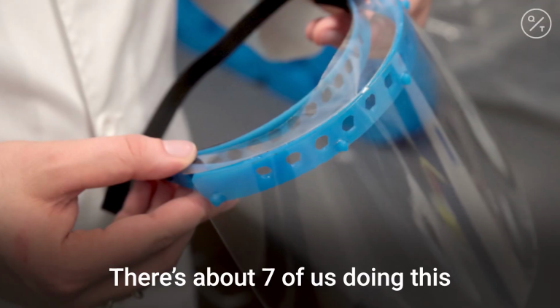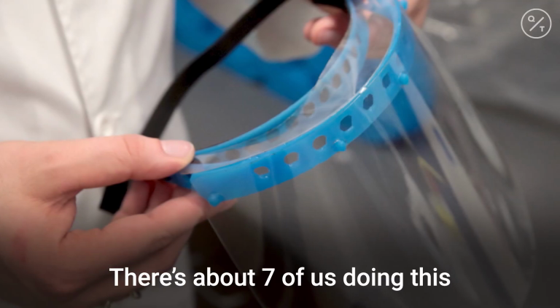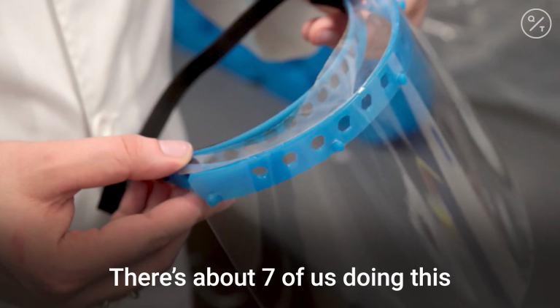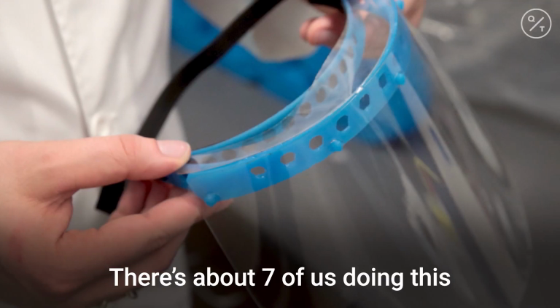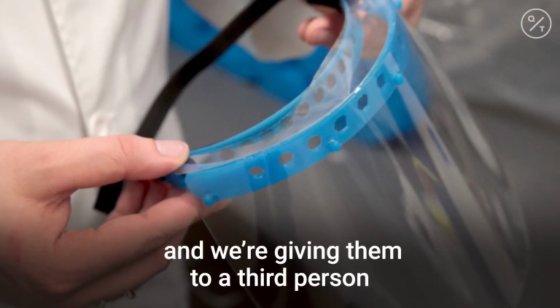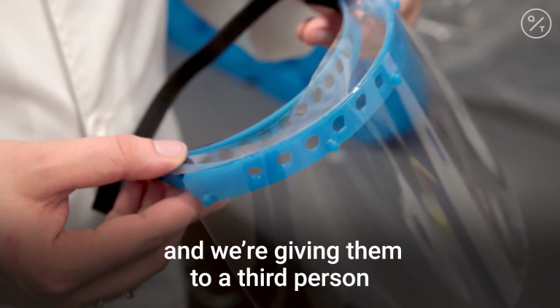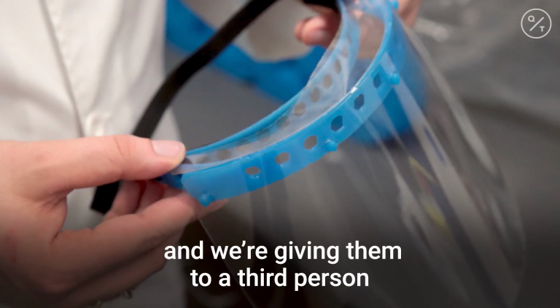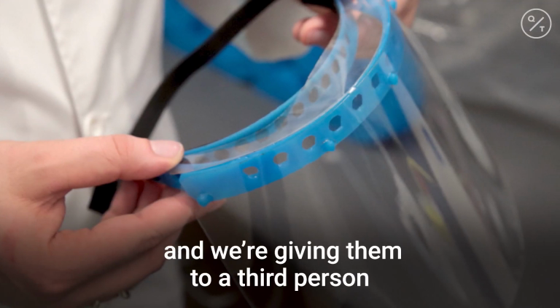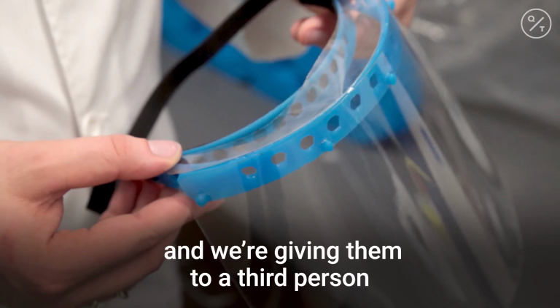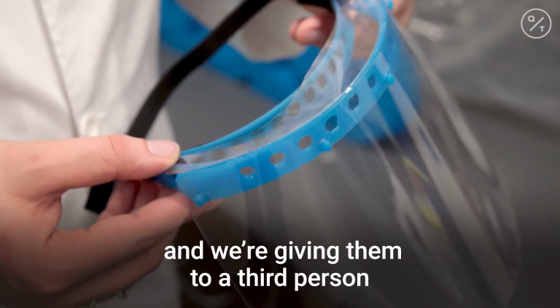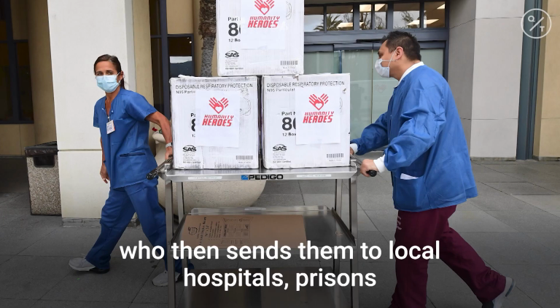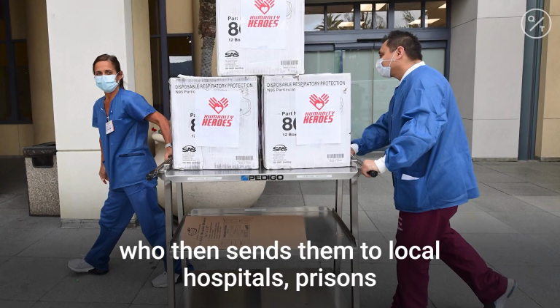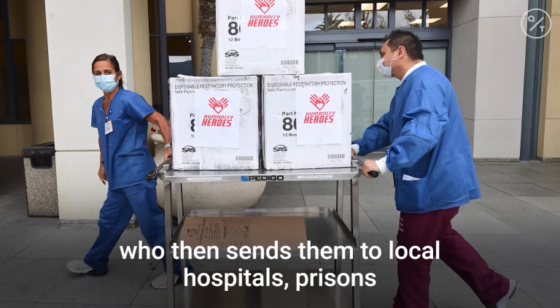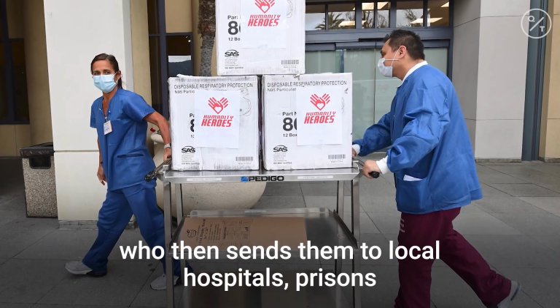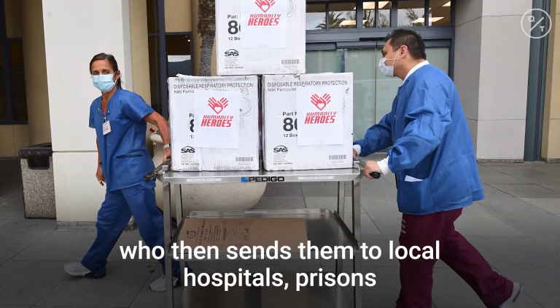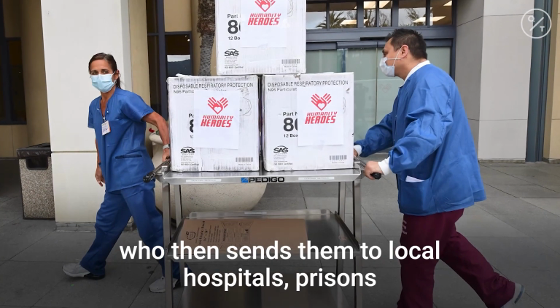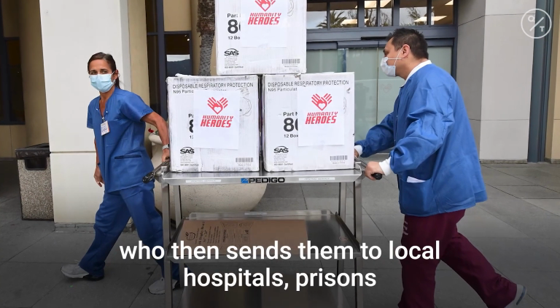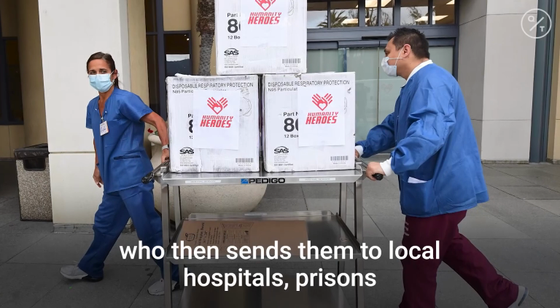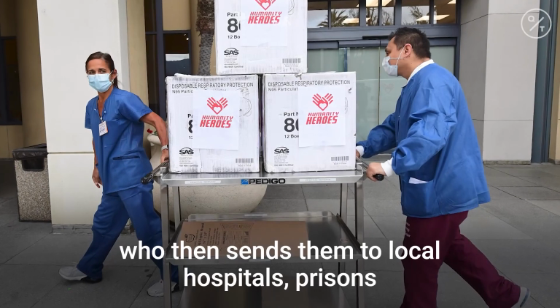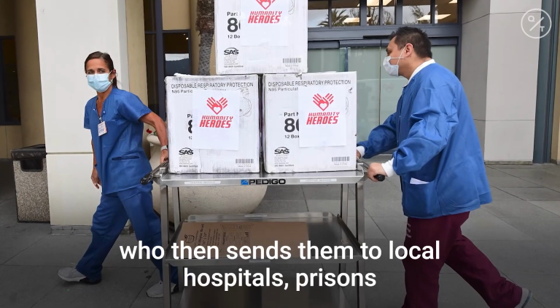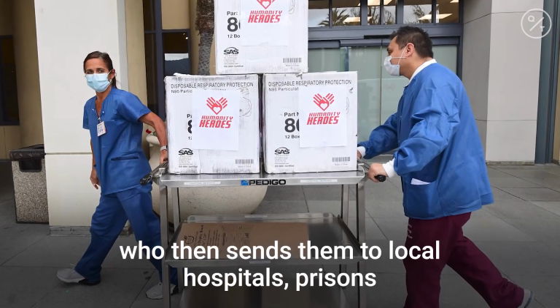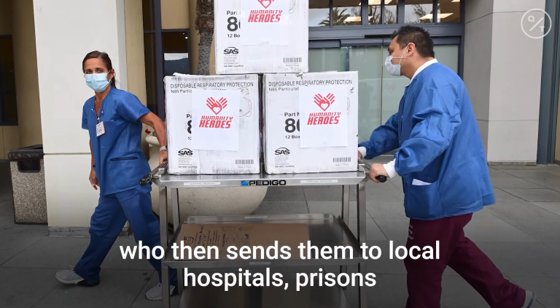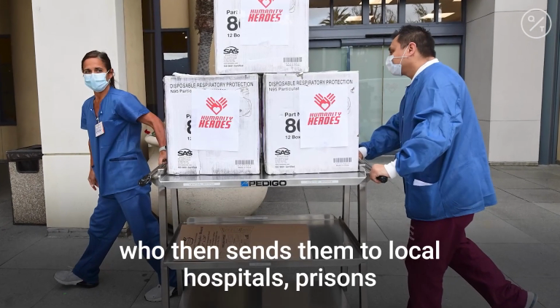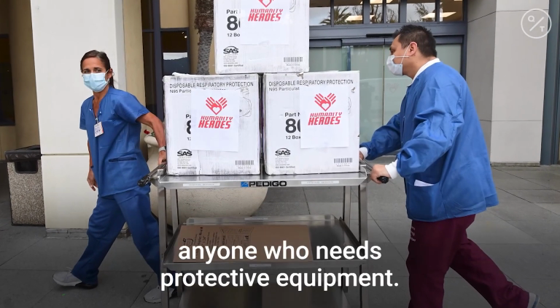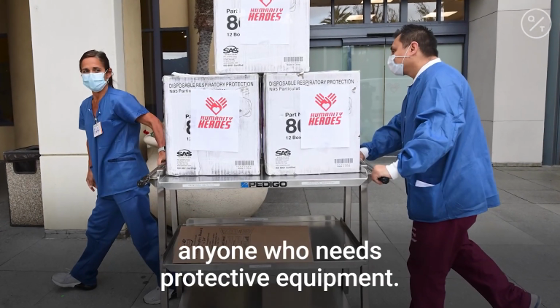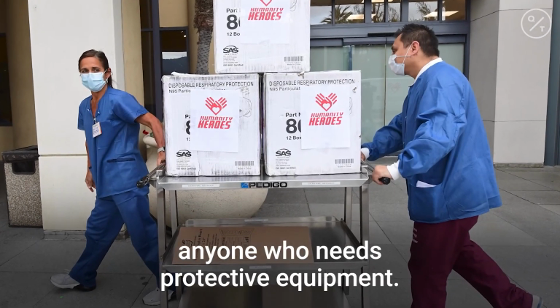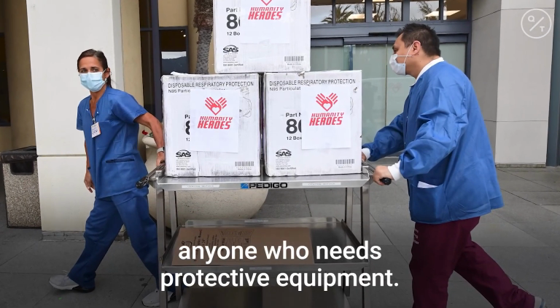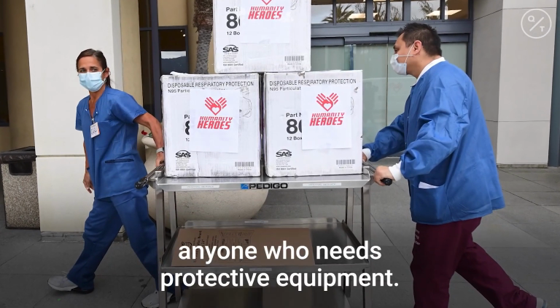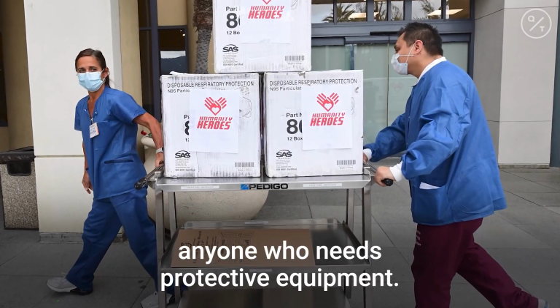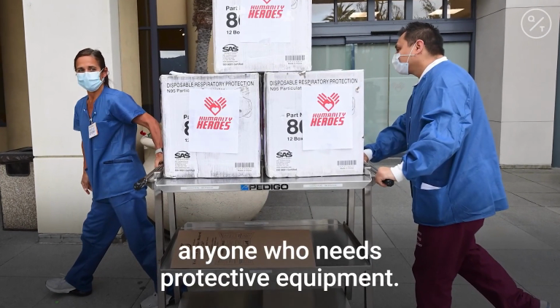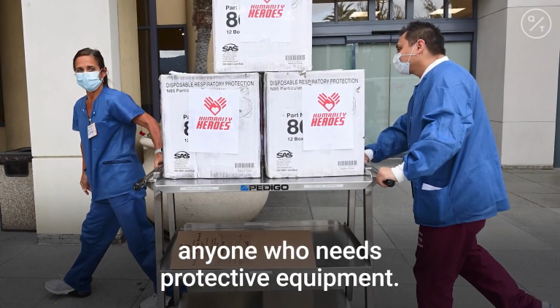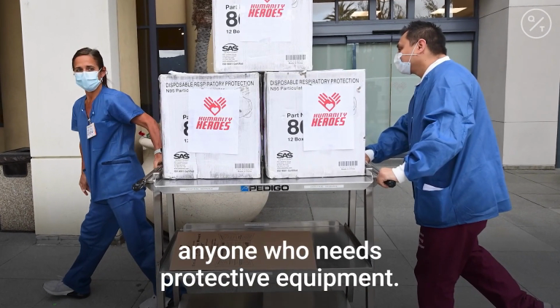There's about seven of us doing this. We're giving them to a third person who then sends them to local hospitals, prisons, anyone who needs protective equipment.